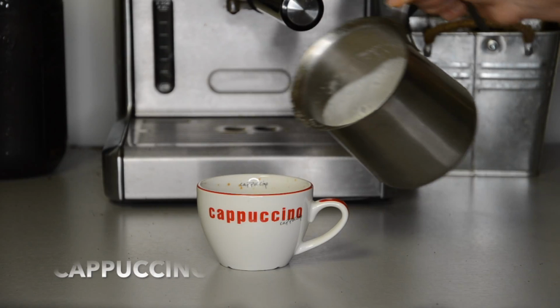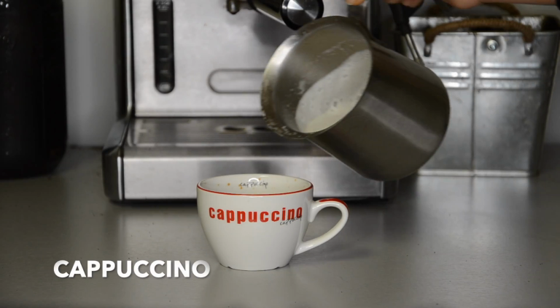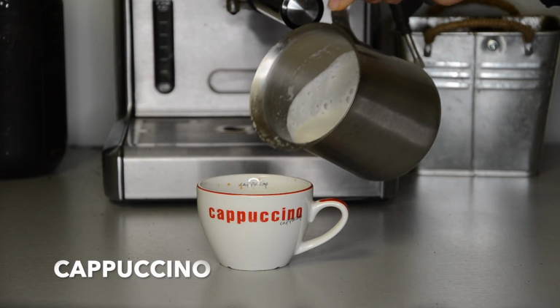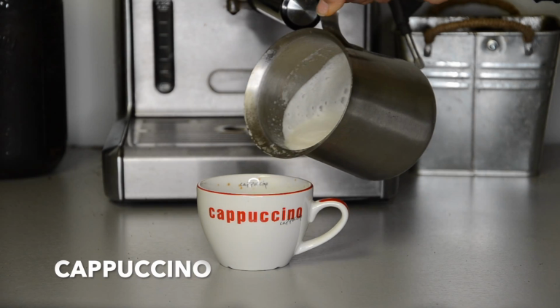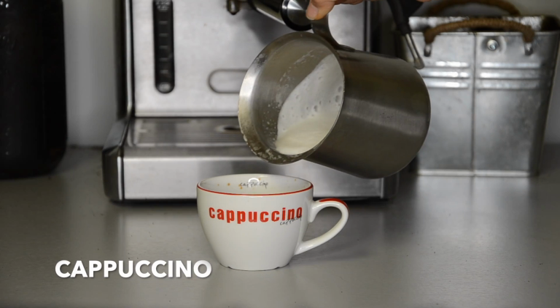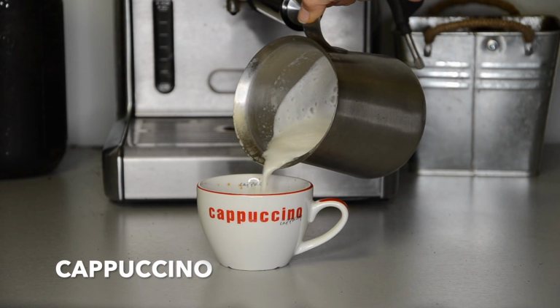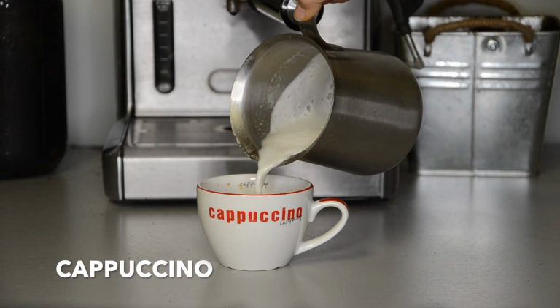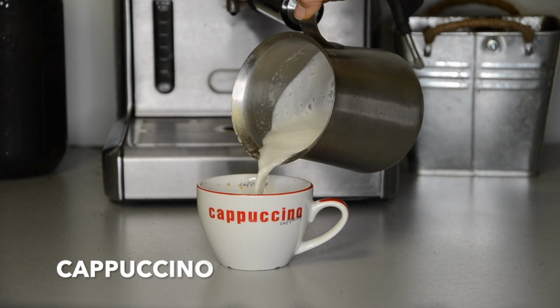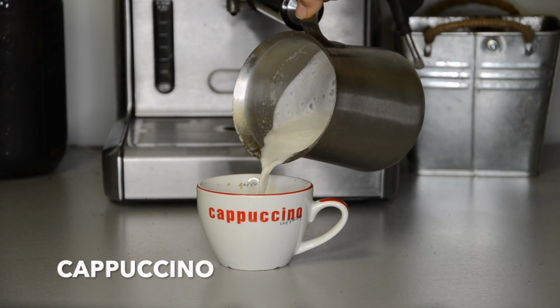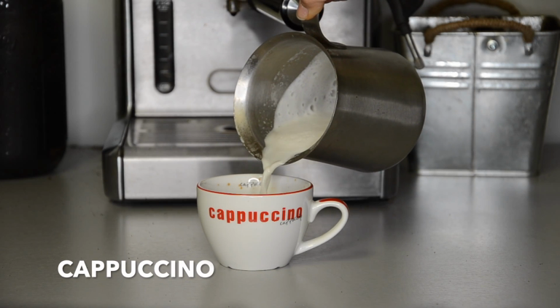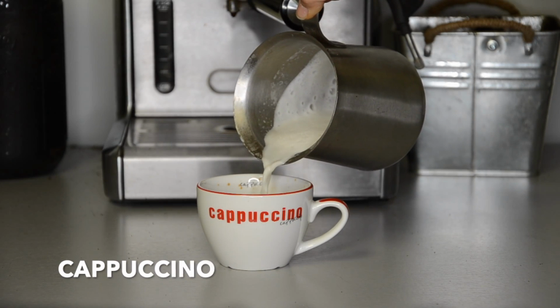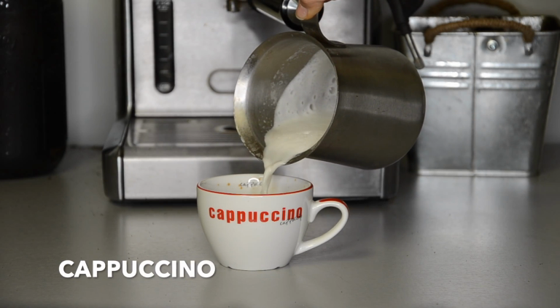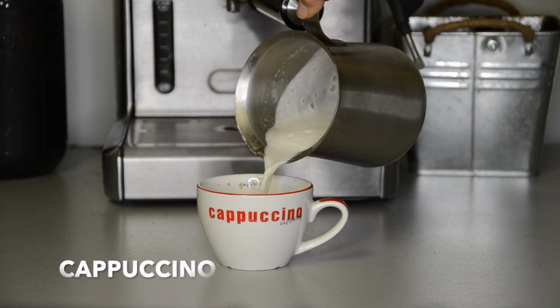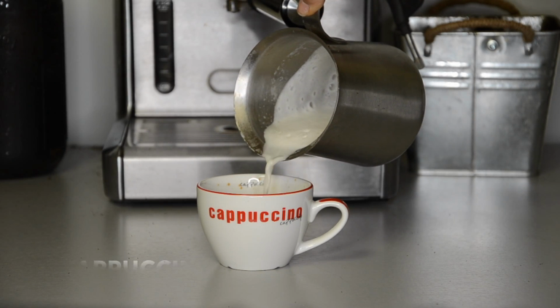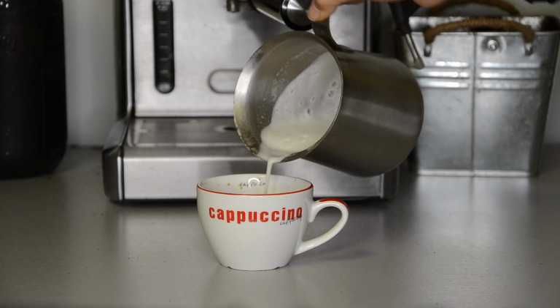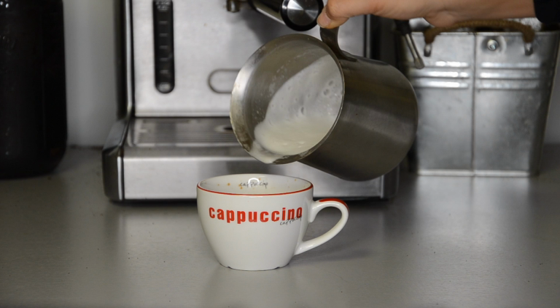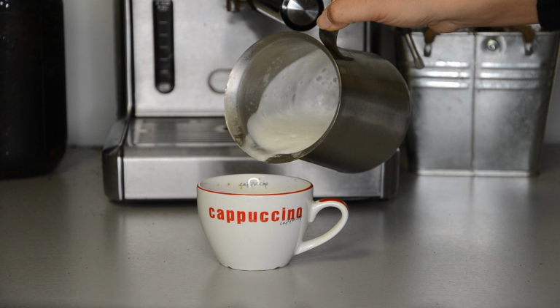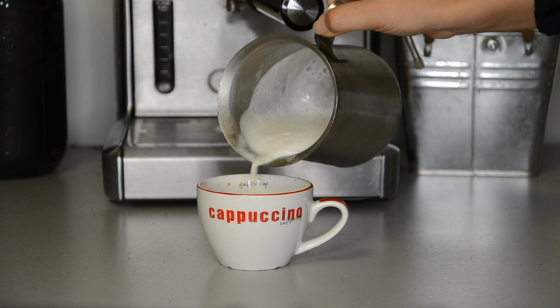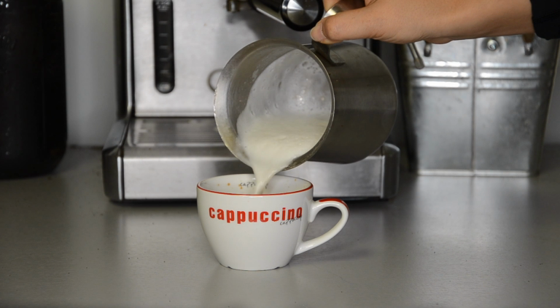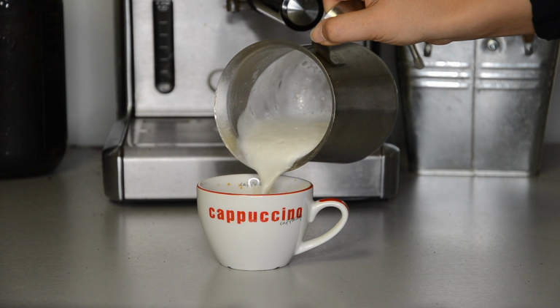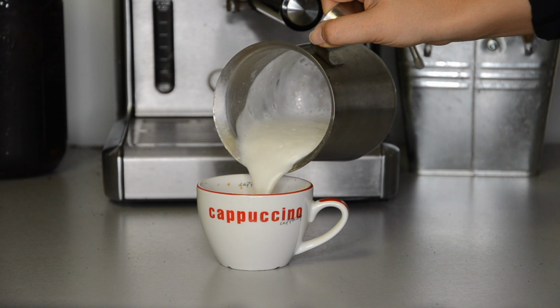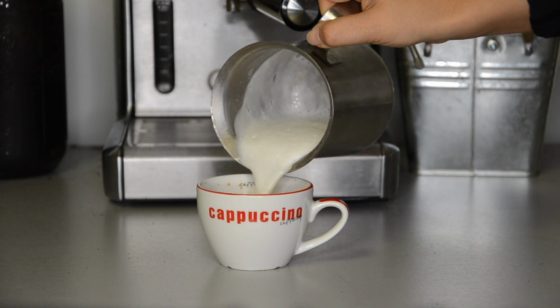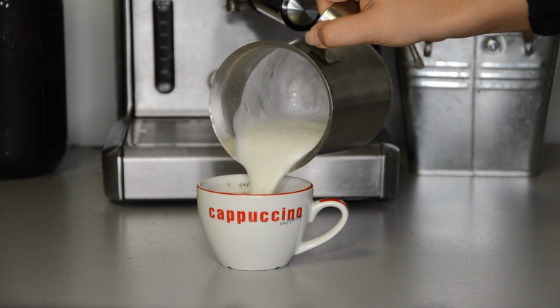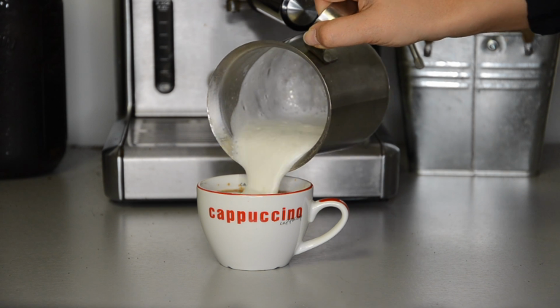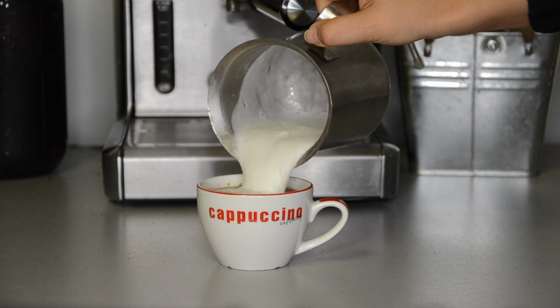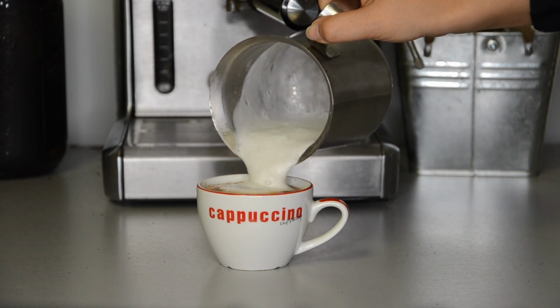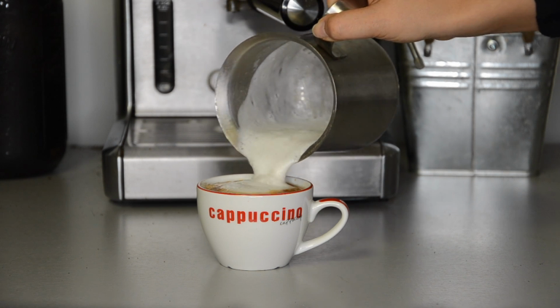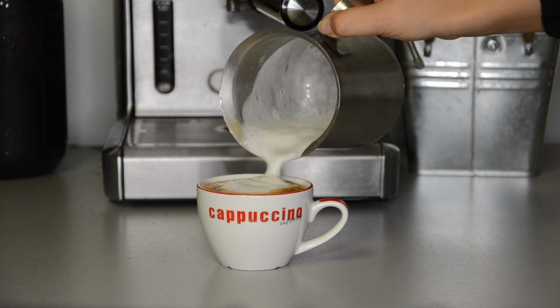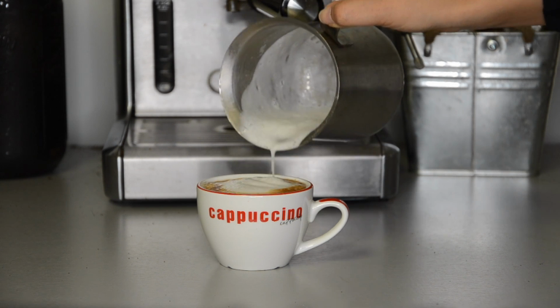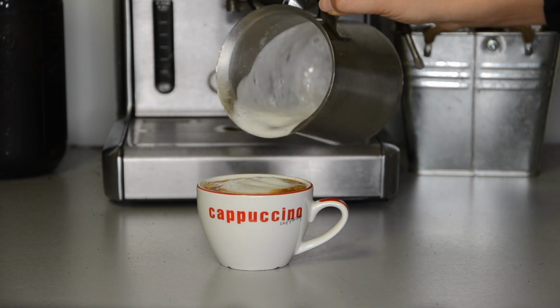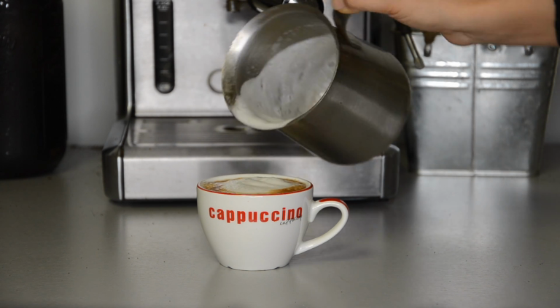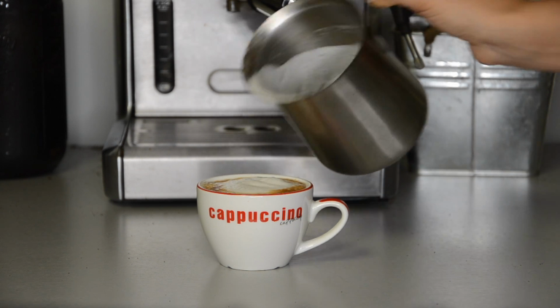Cappuccino. A cappuccino is composed of one-third espresso, one-third steamed milk, and one-third foamed milk.